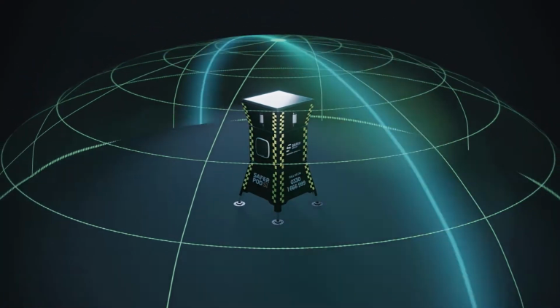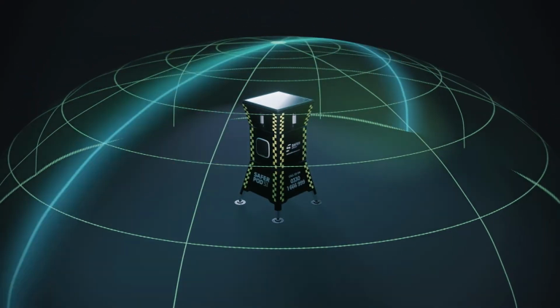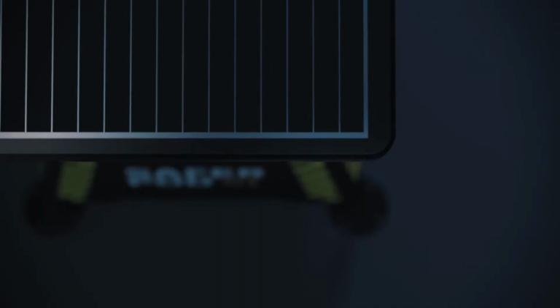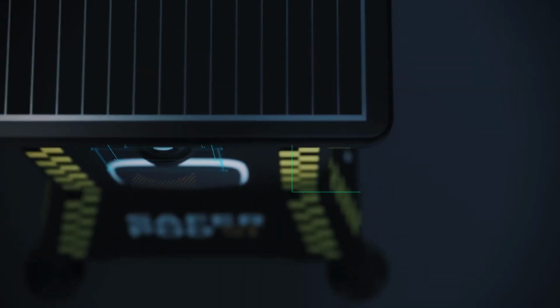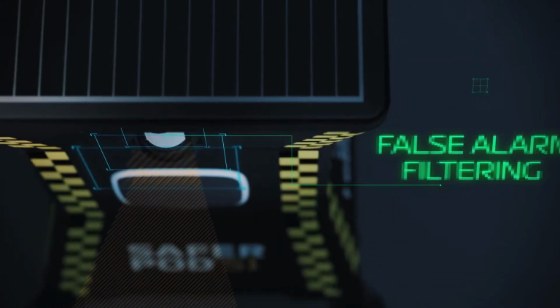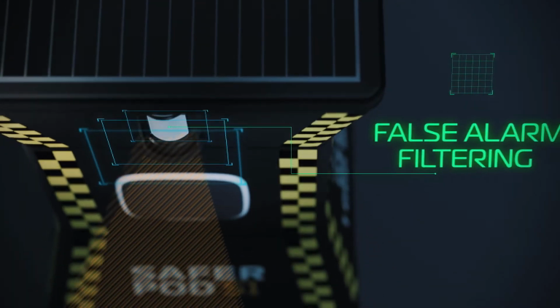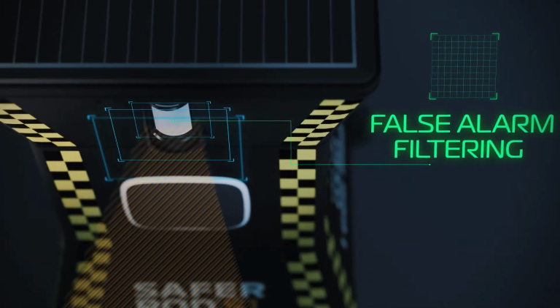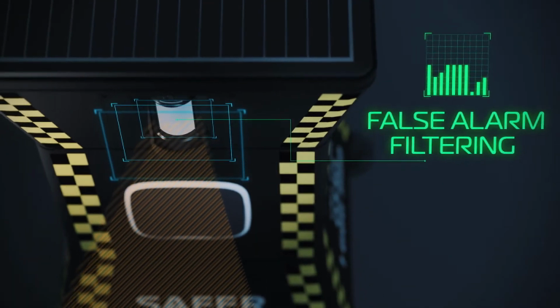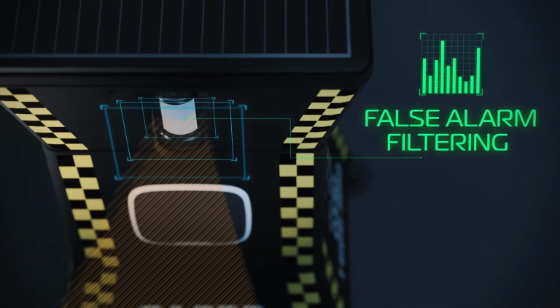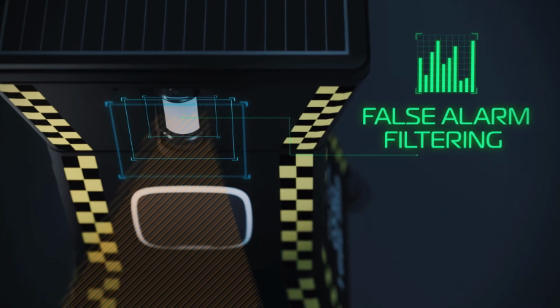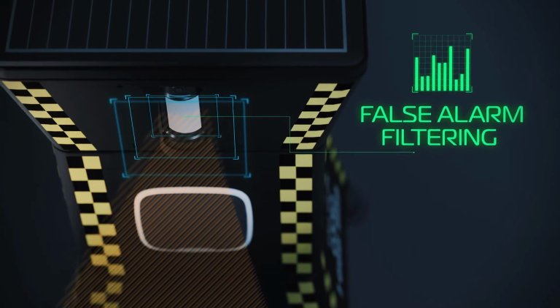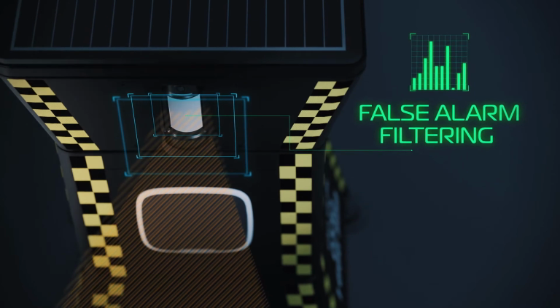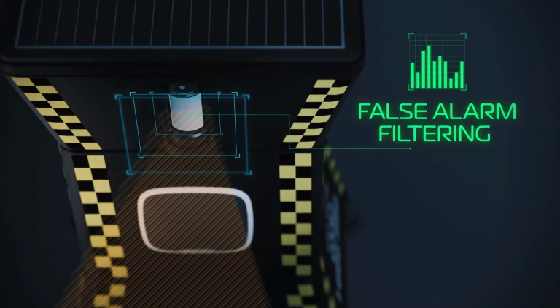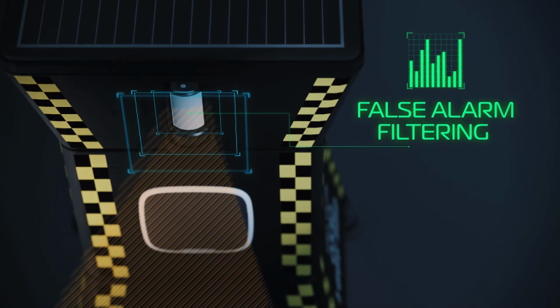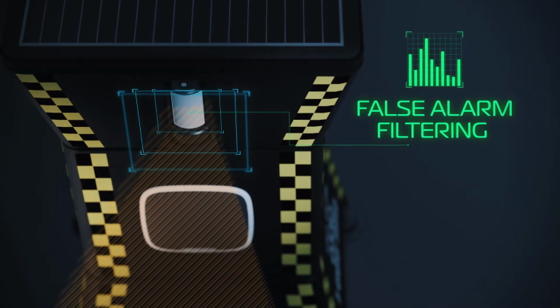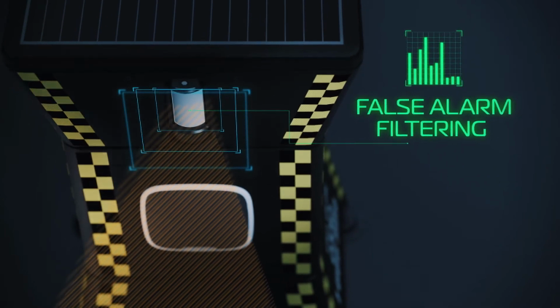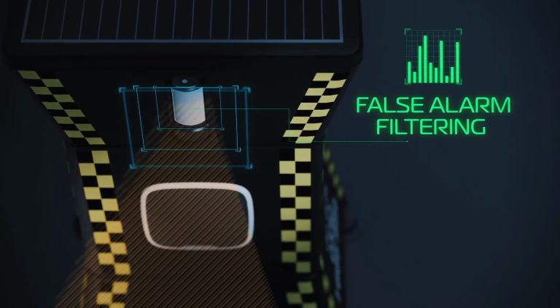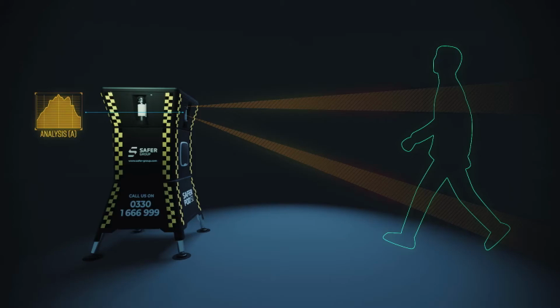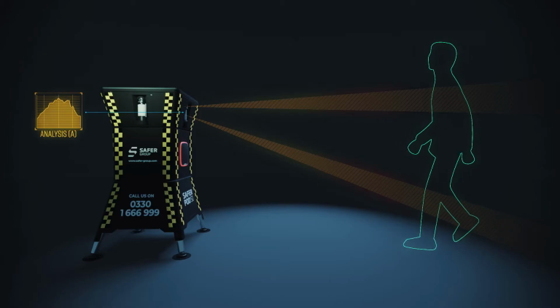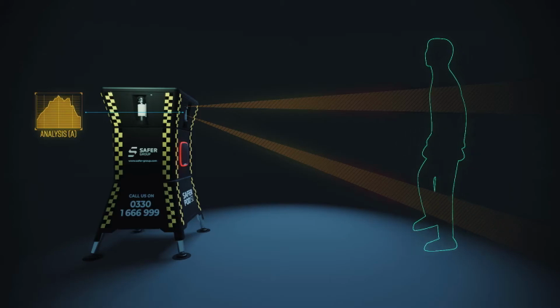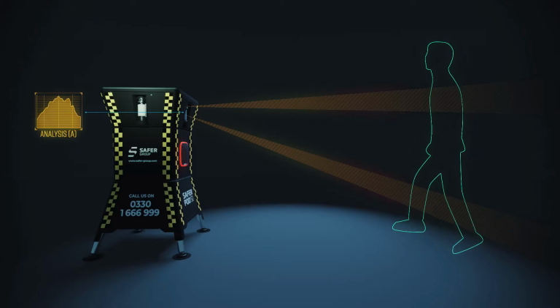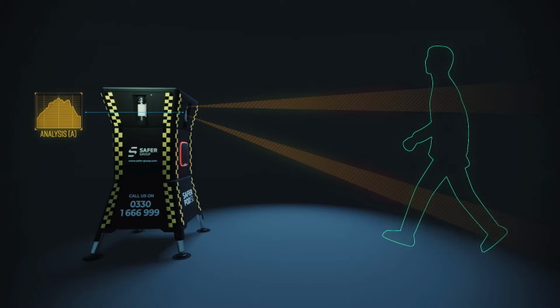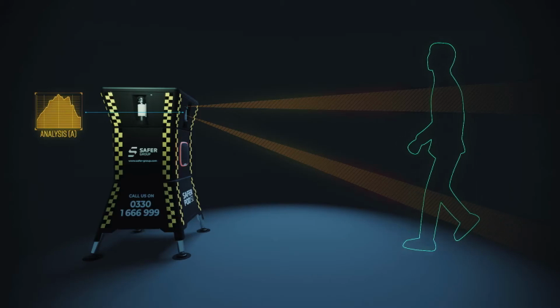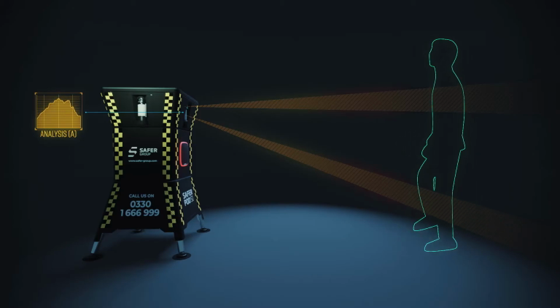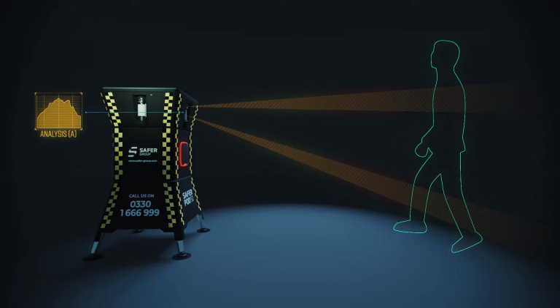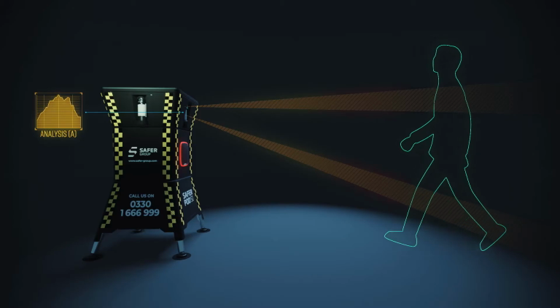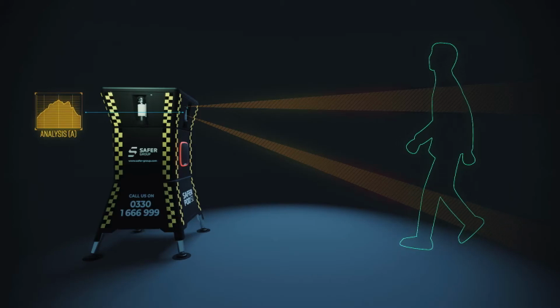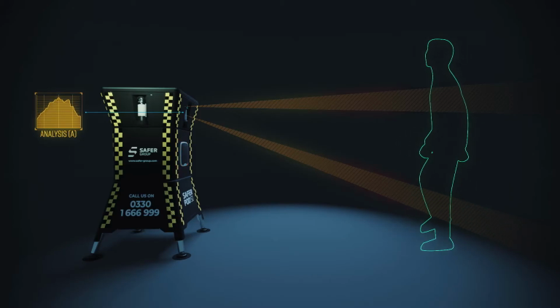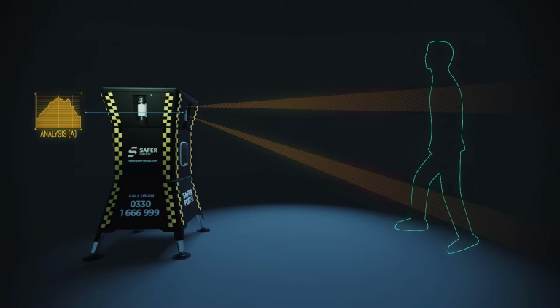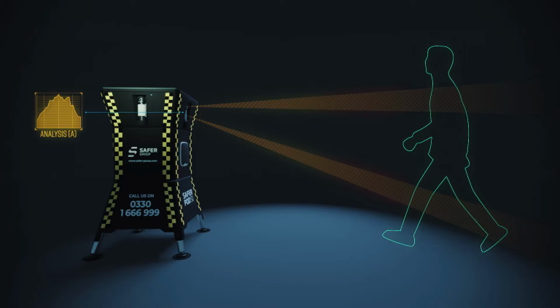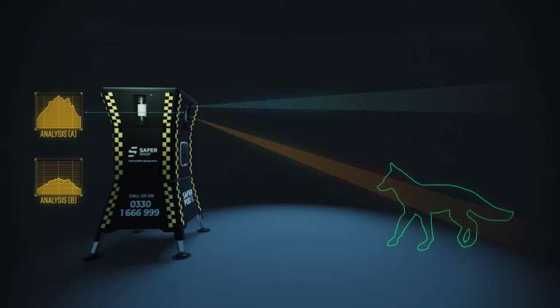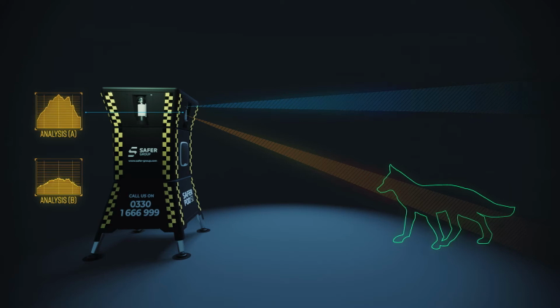Equipped with next-generation live-spectrum analysis, the SaferPod S1 distinguishes real threats from interference such as wildlife.